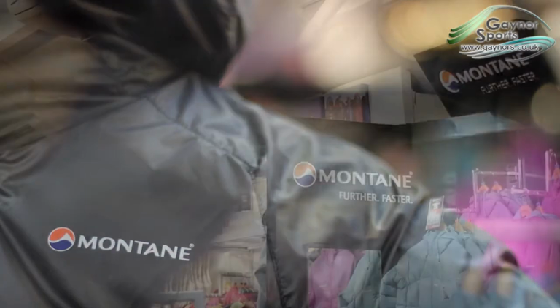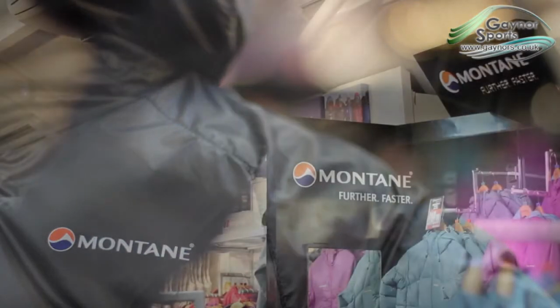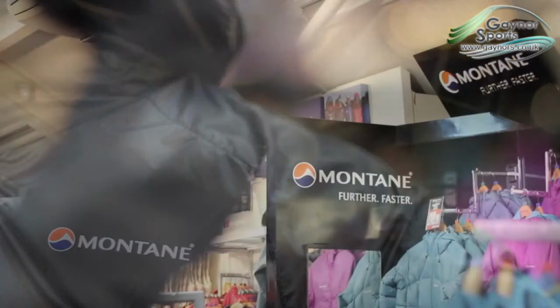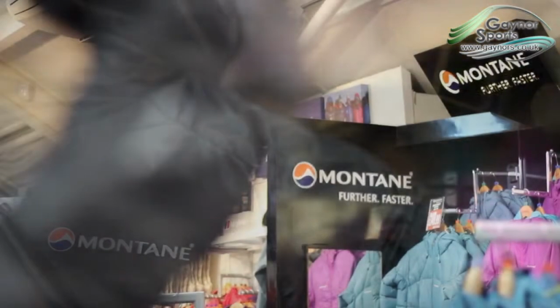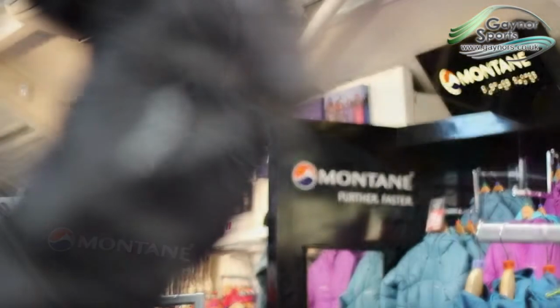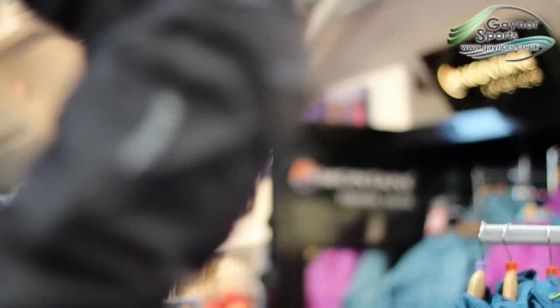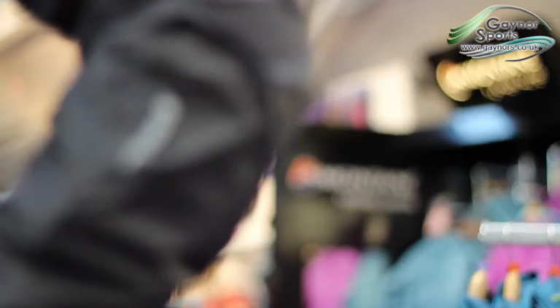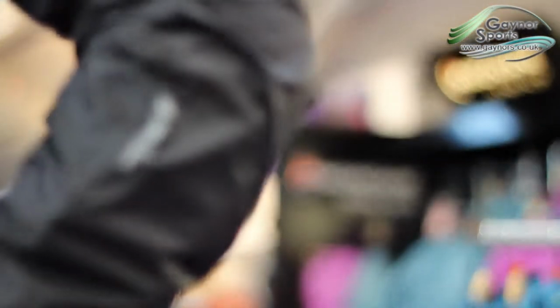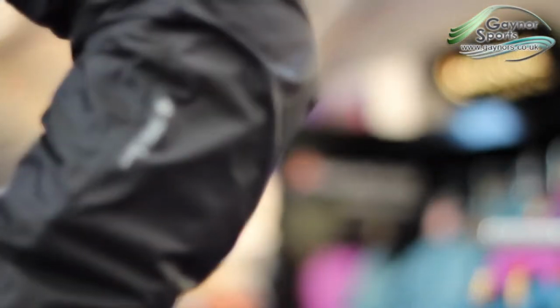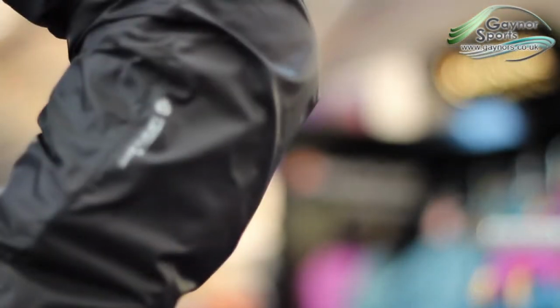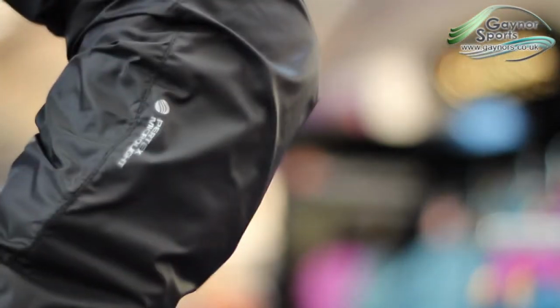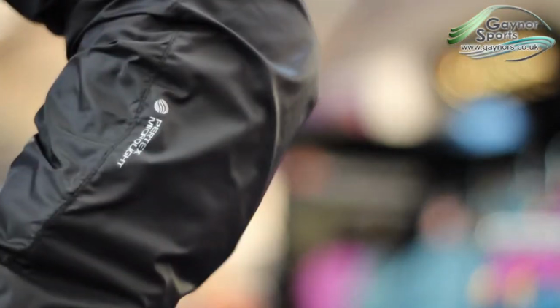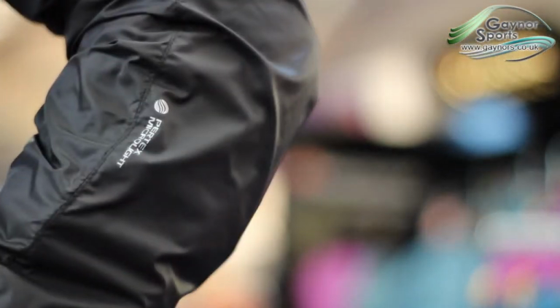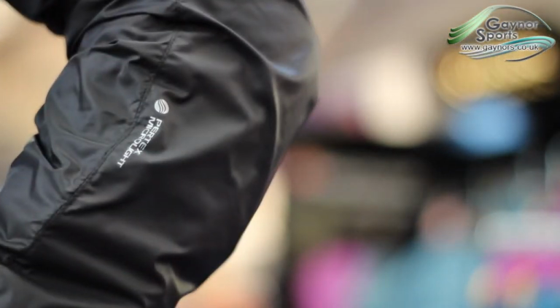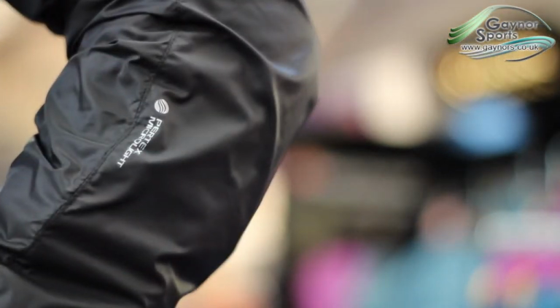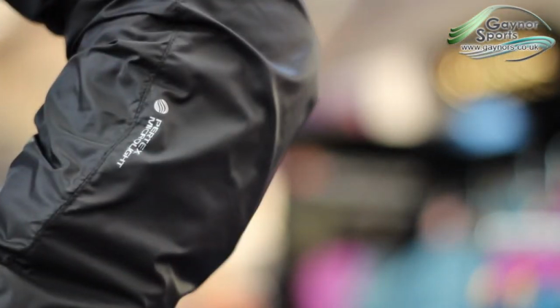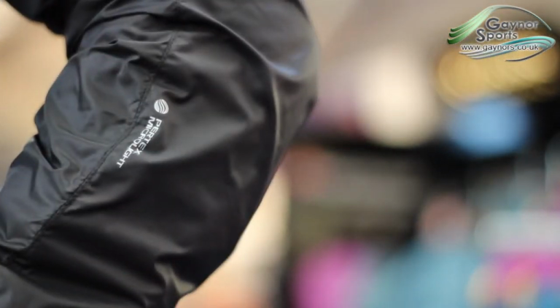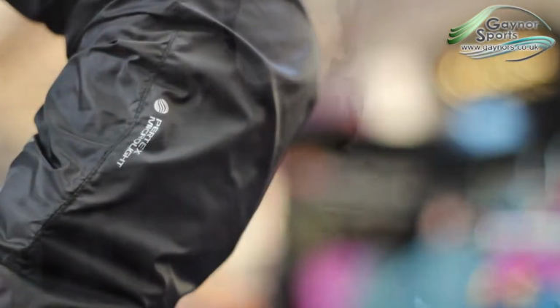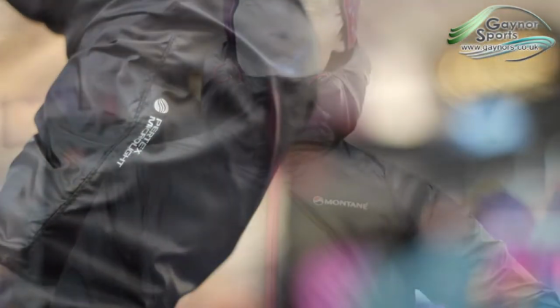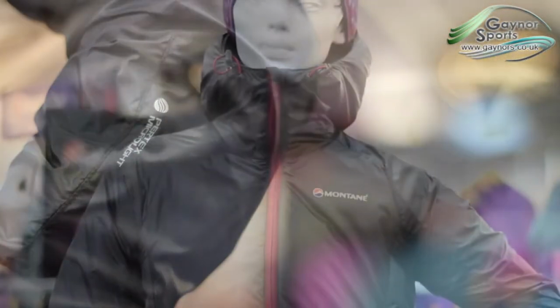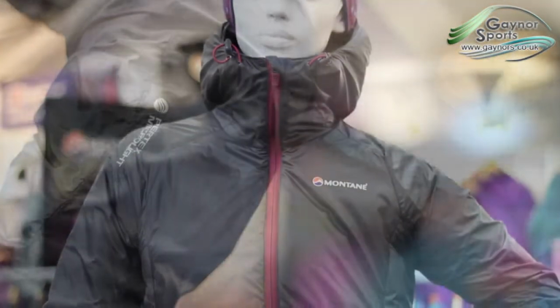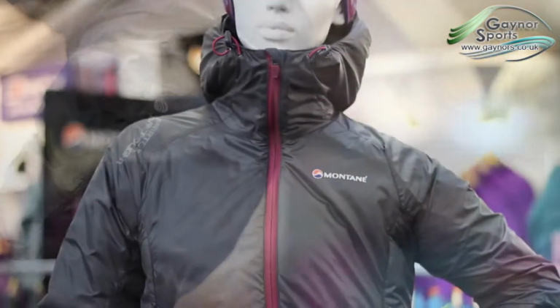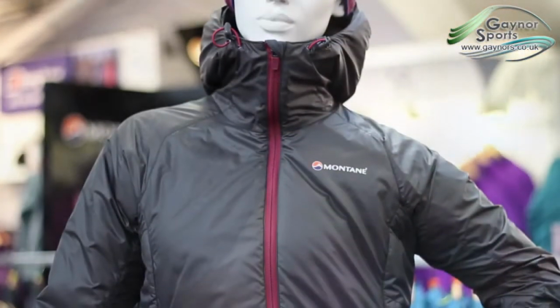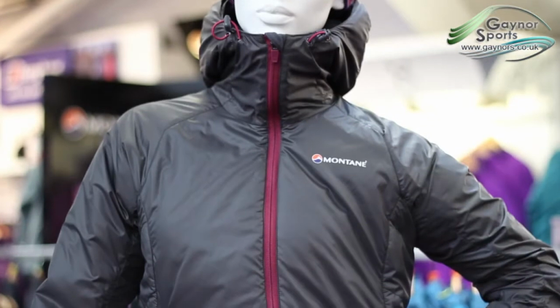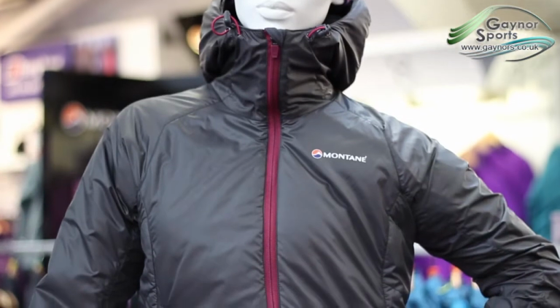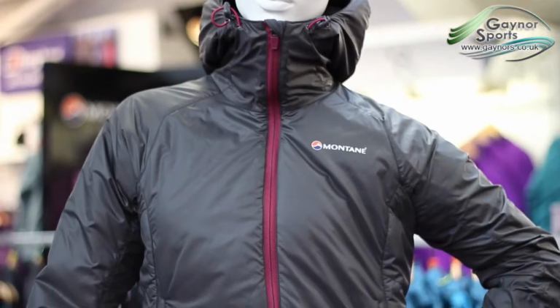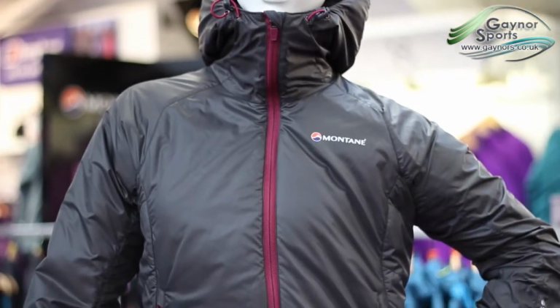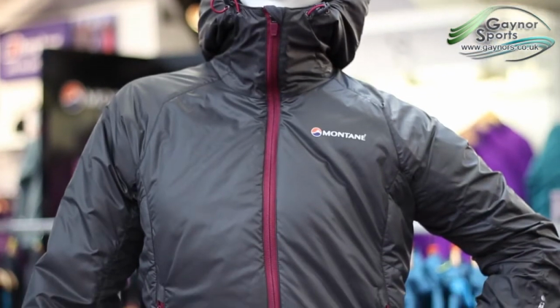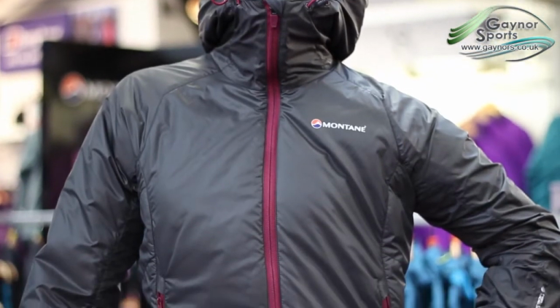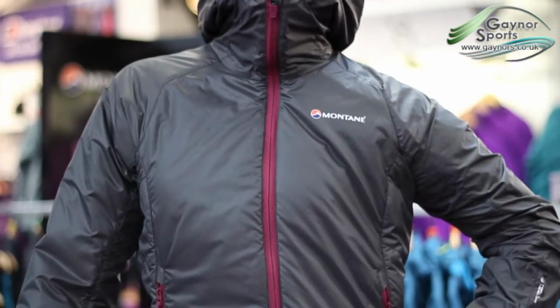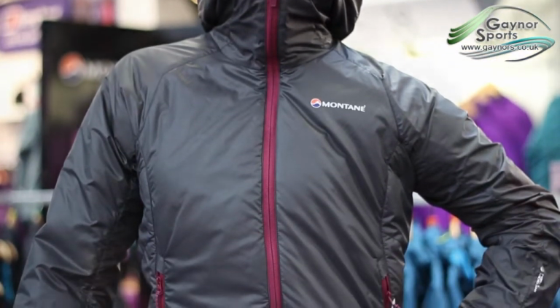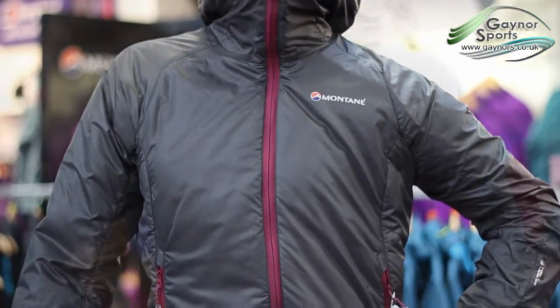It uses a Pertex Microlite Ripstop outer fabric, which means that it's windproof, fast-drying and water repellent.